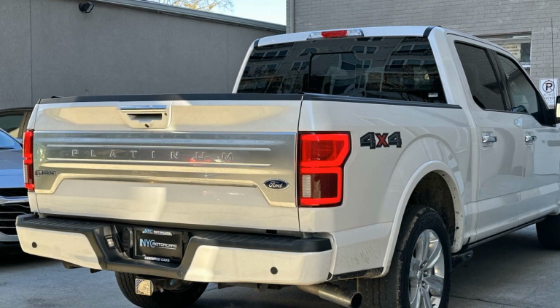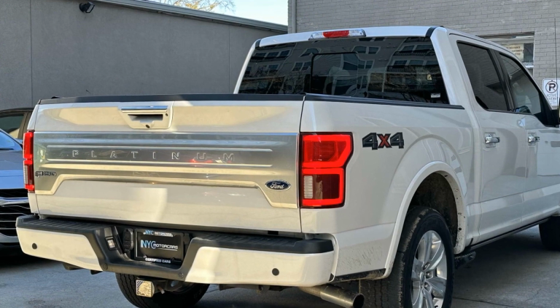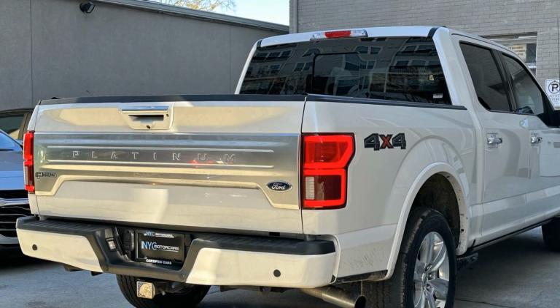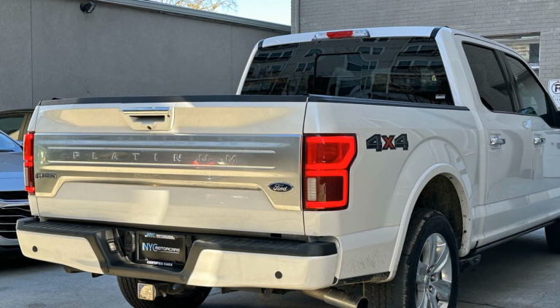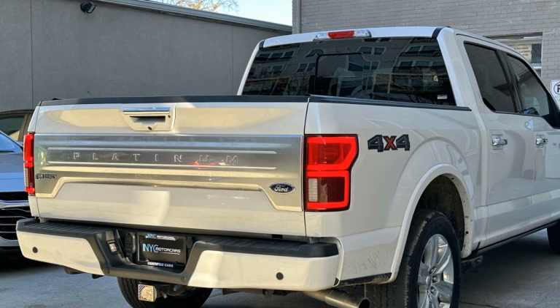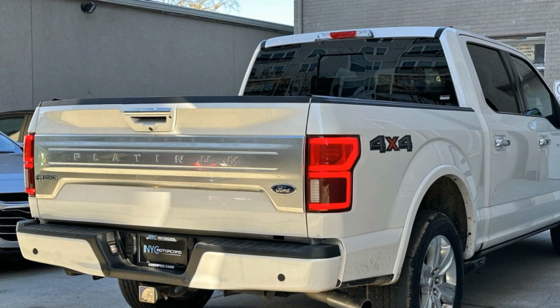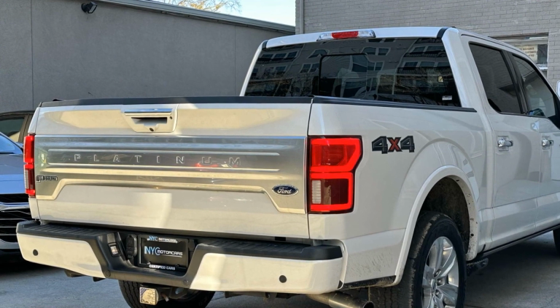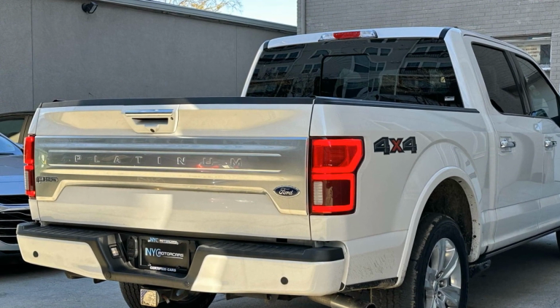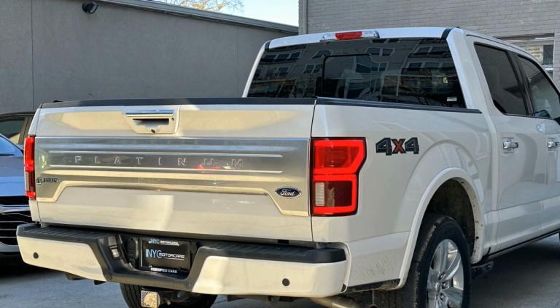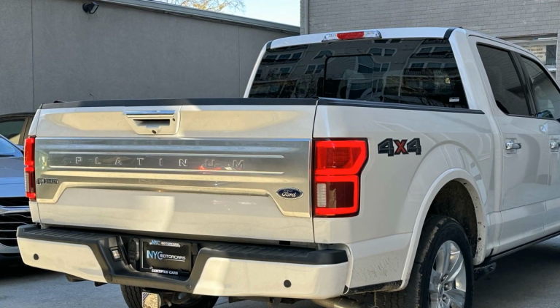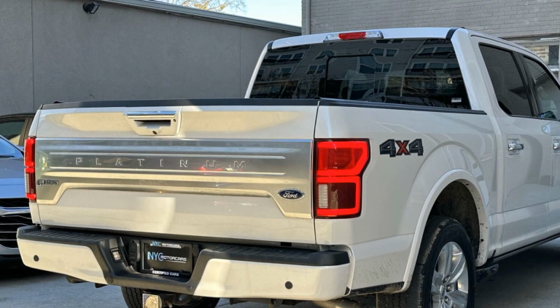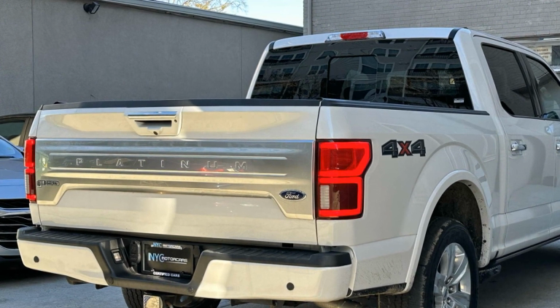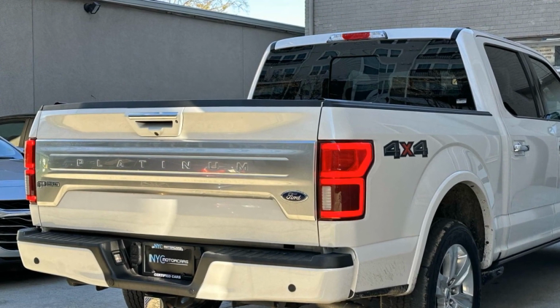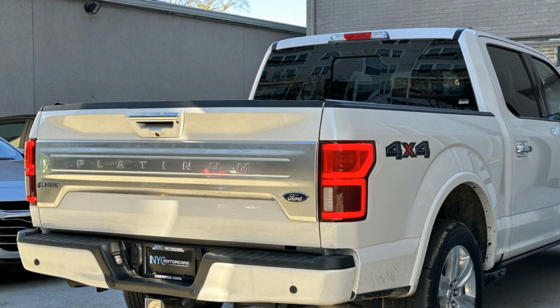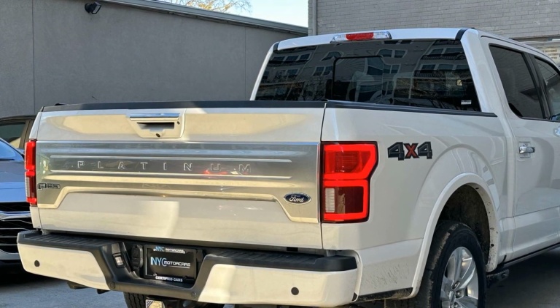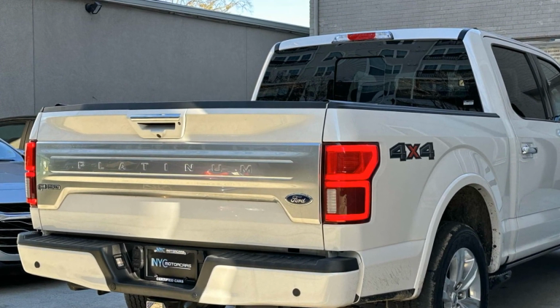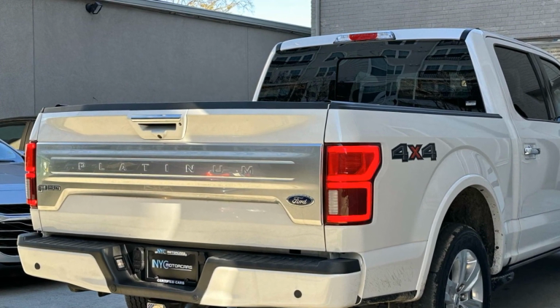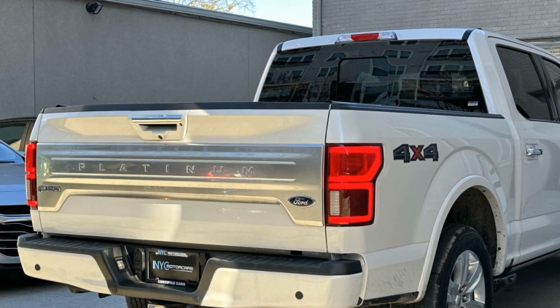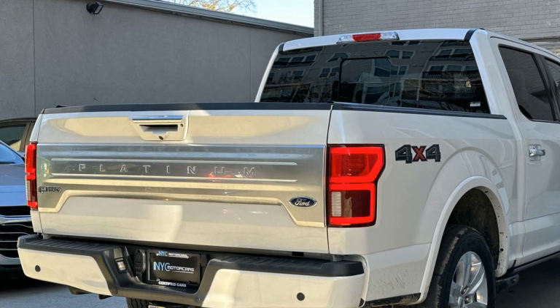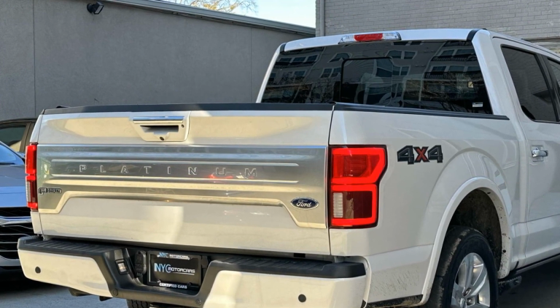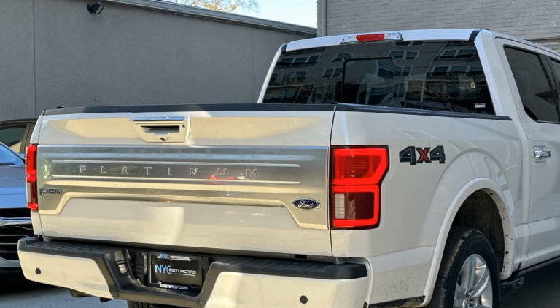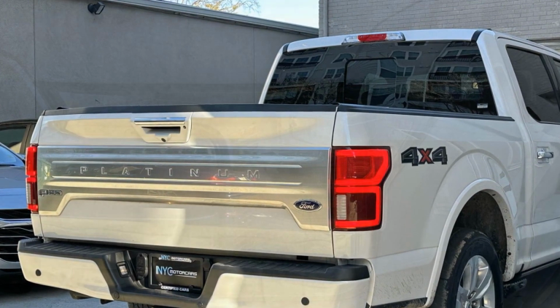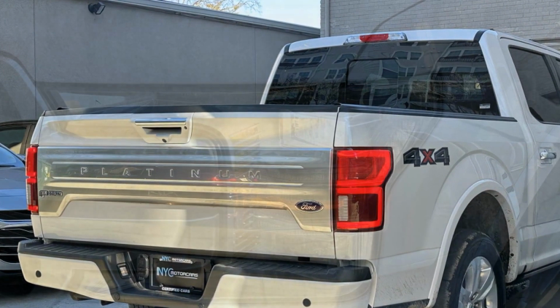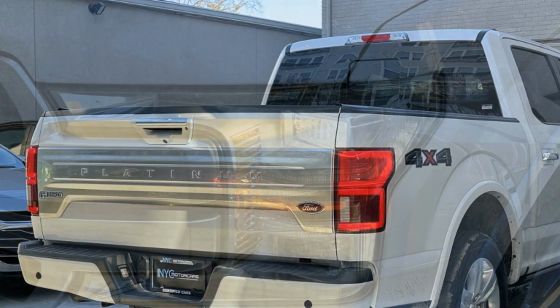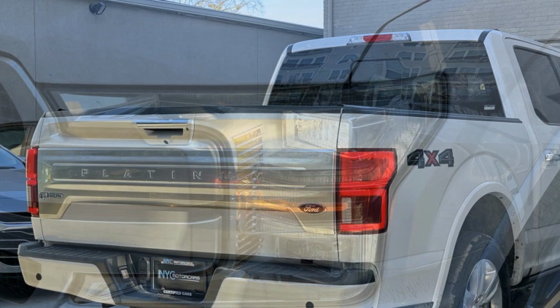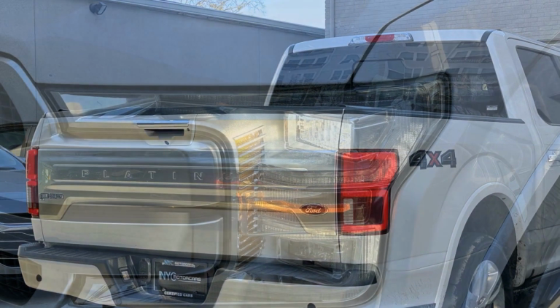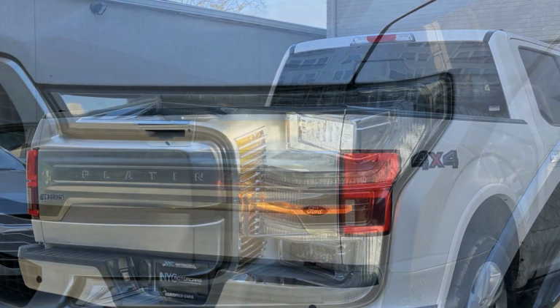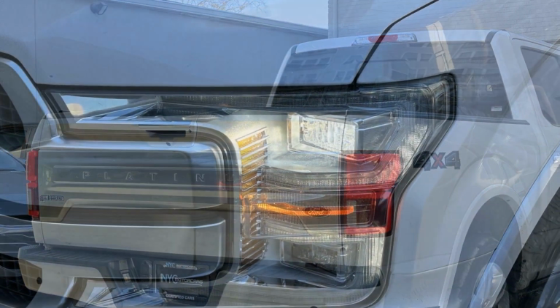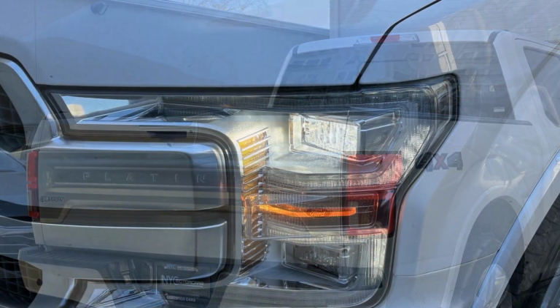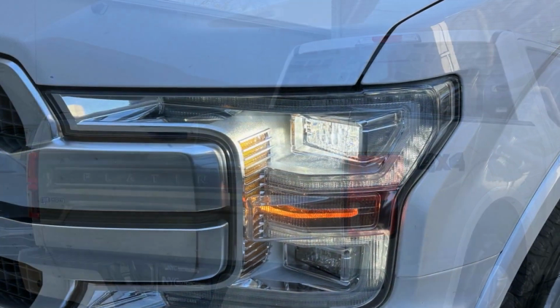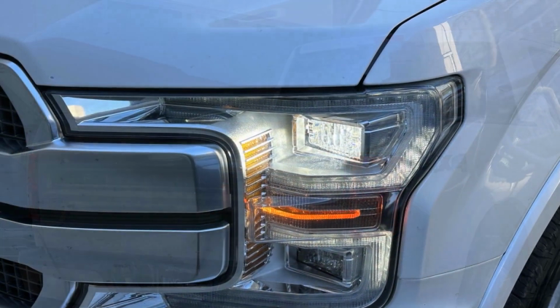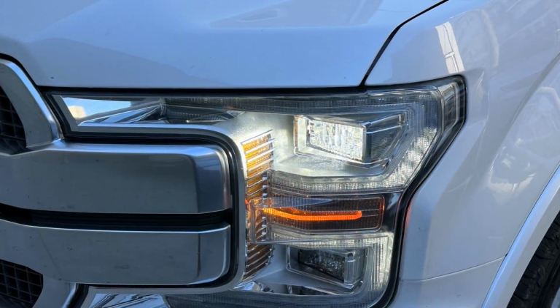ABS, front side airbag, front side head airbag, and rear side head airbag.